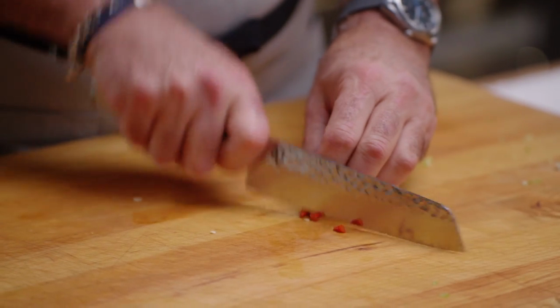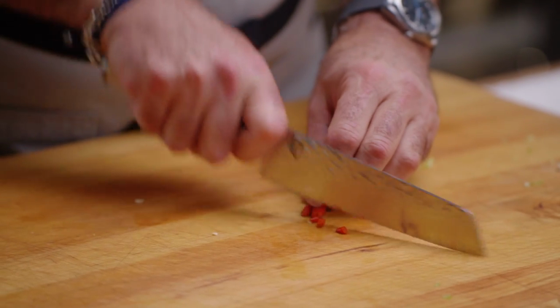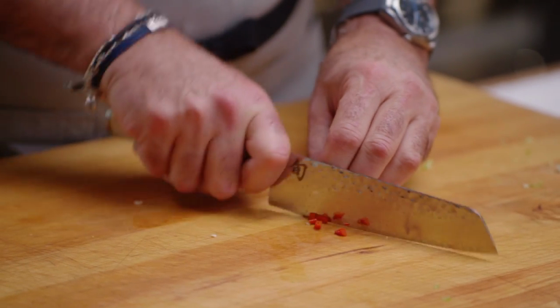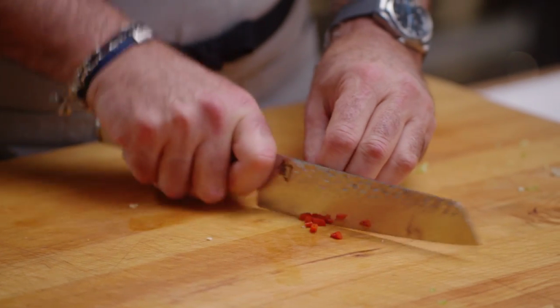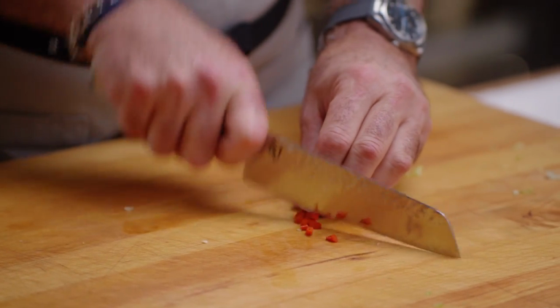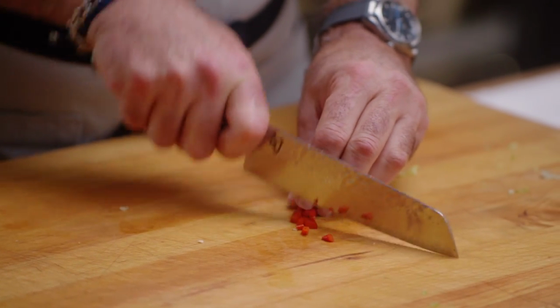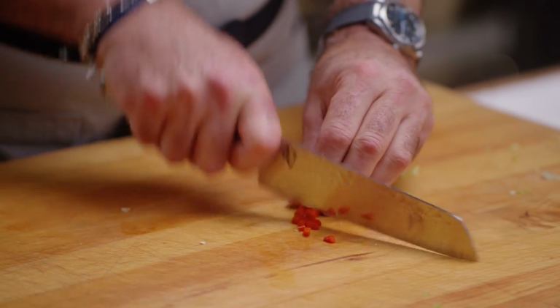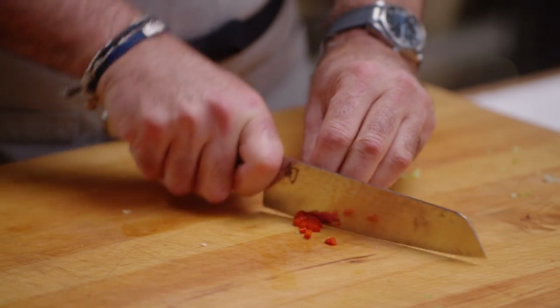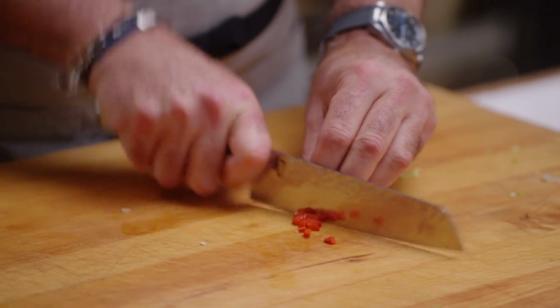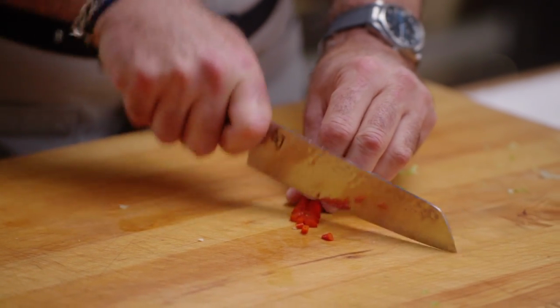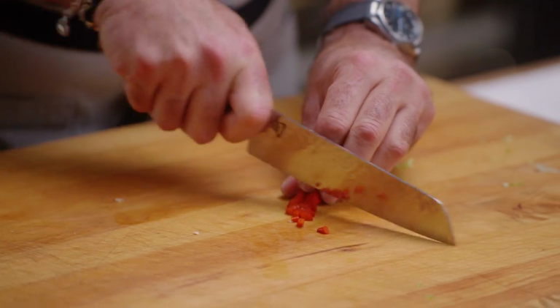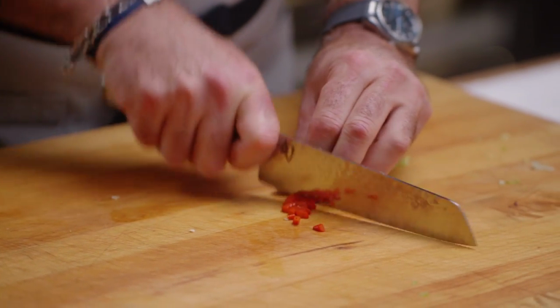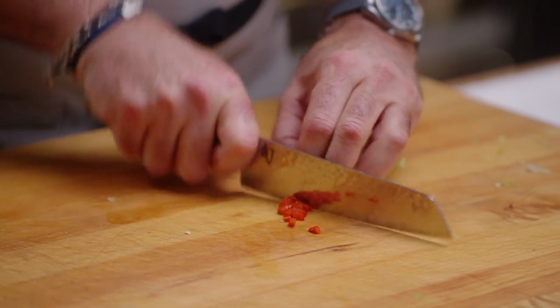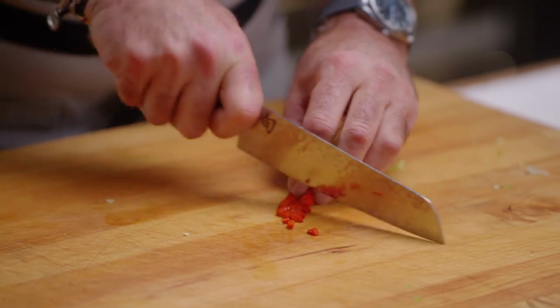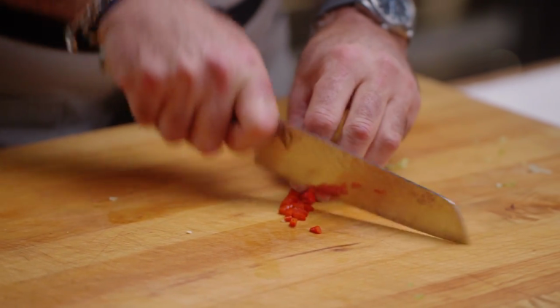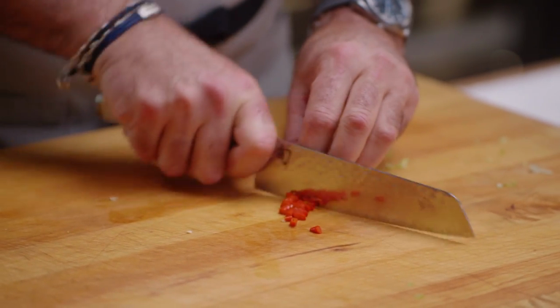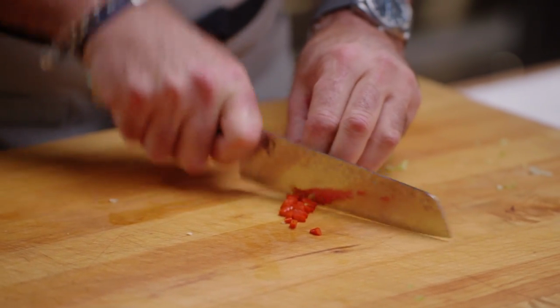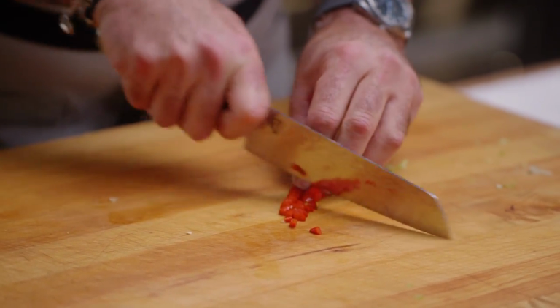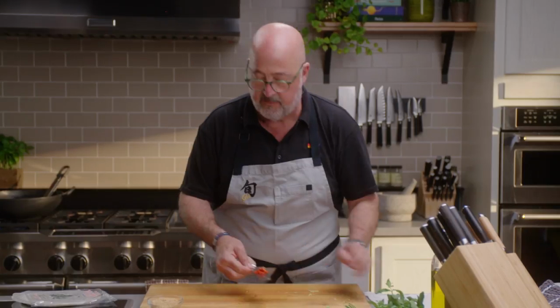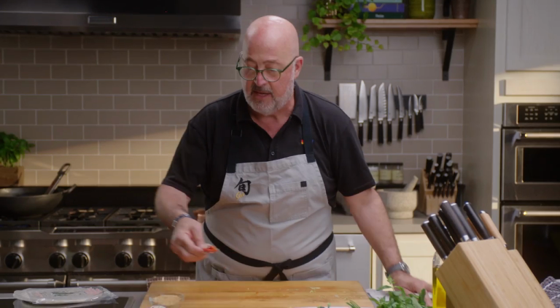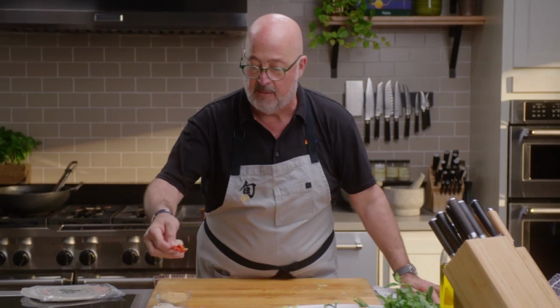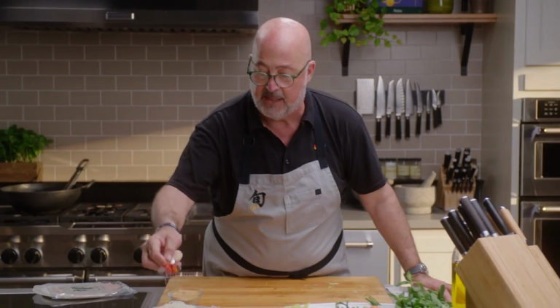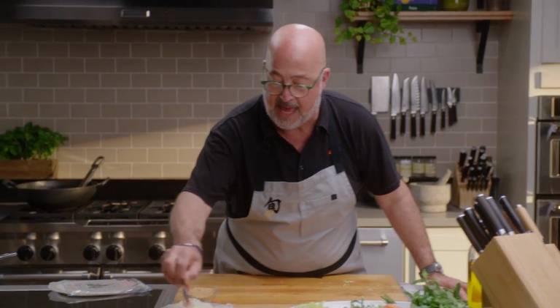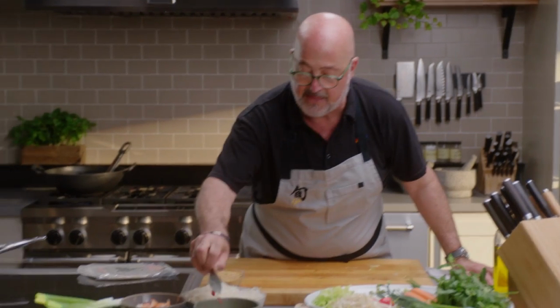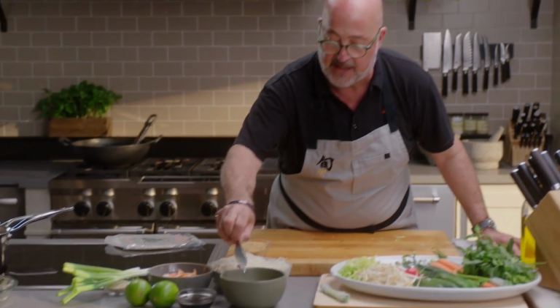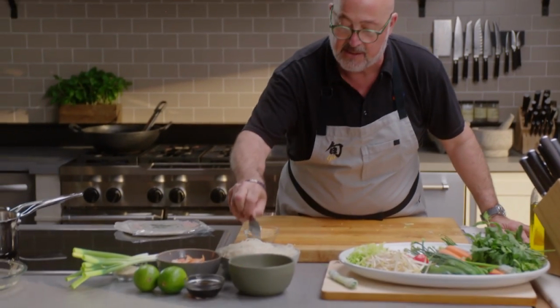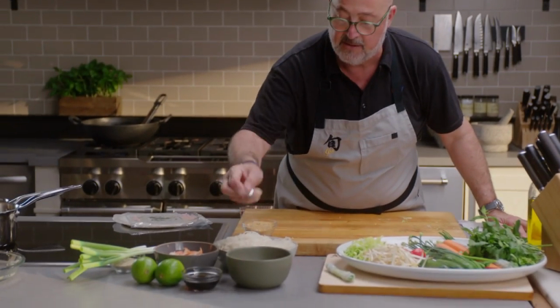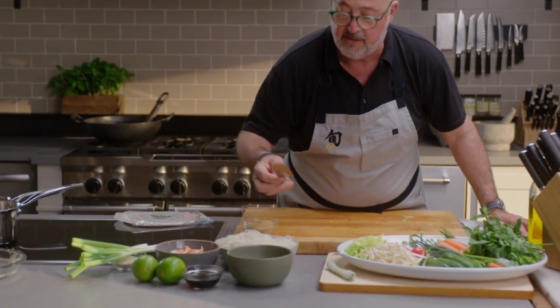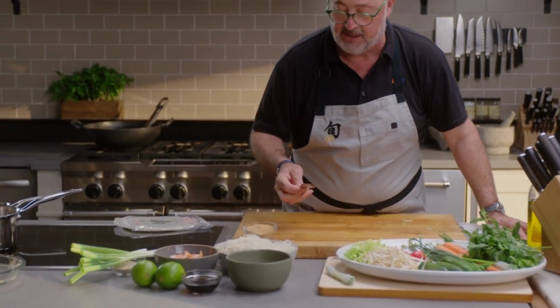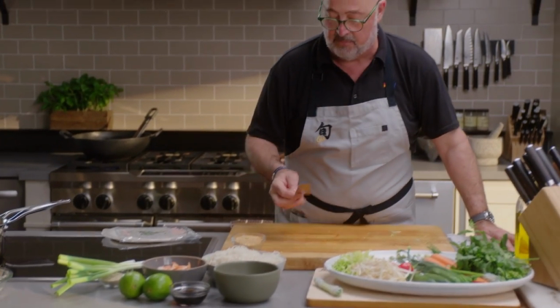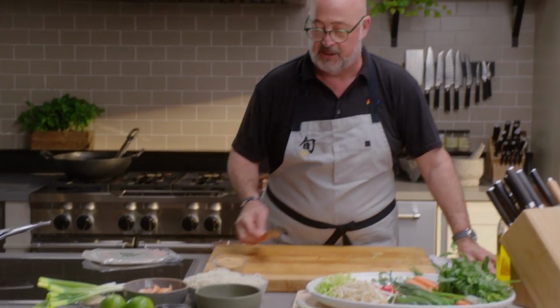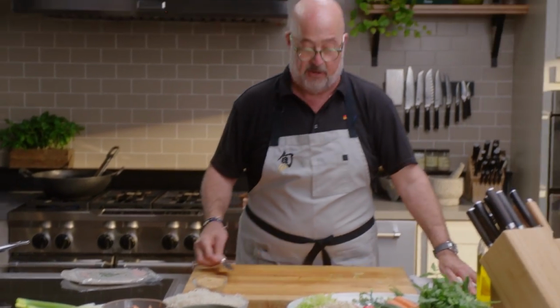I'm going to mince a little bit of this Thai chili and add that to the simple syrup.